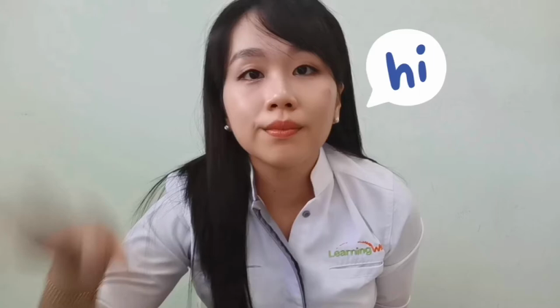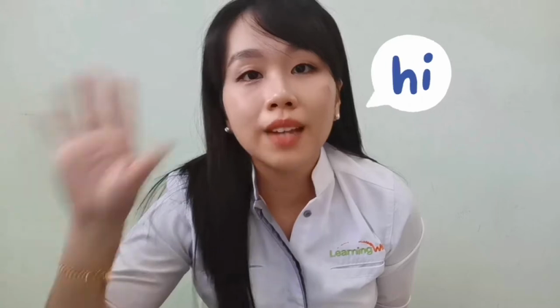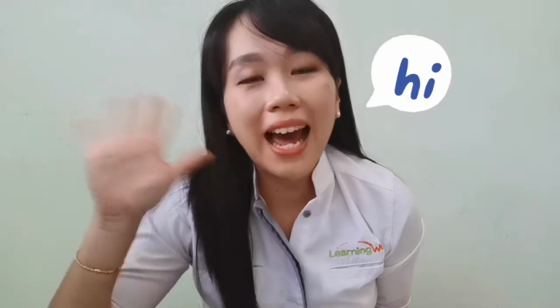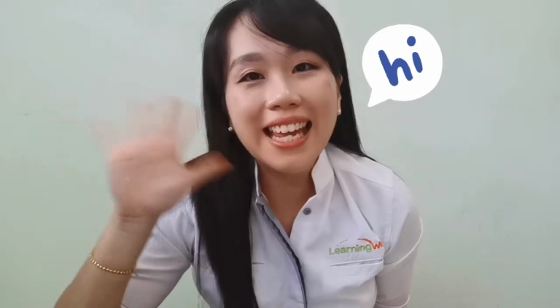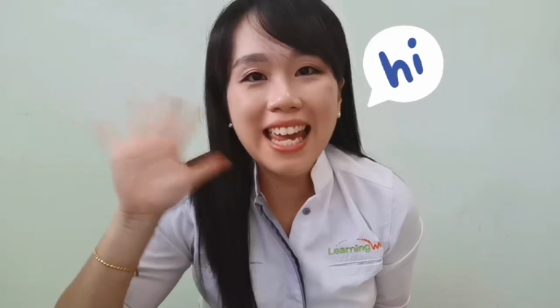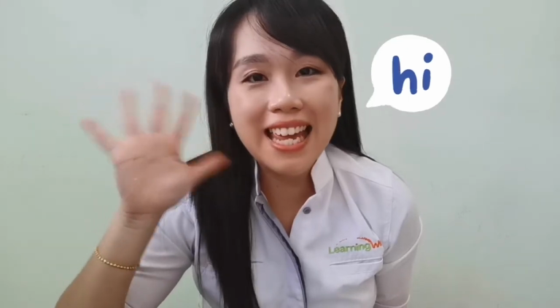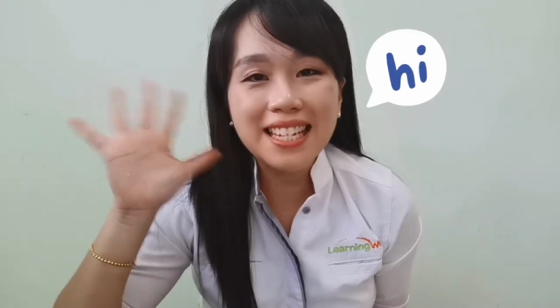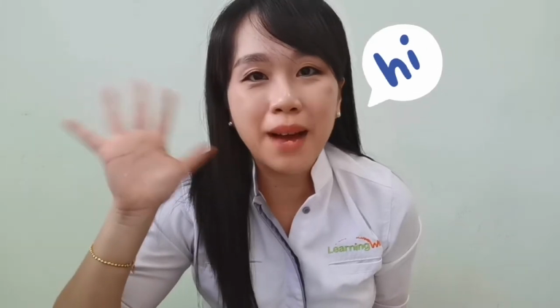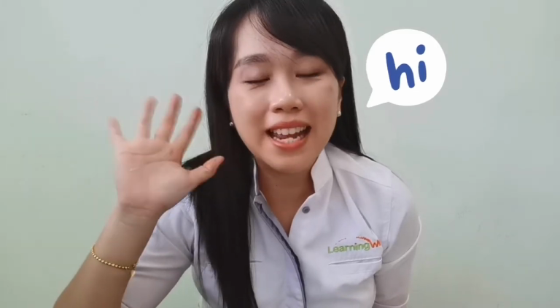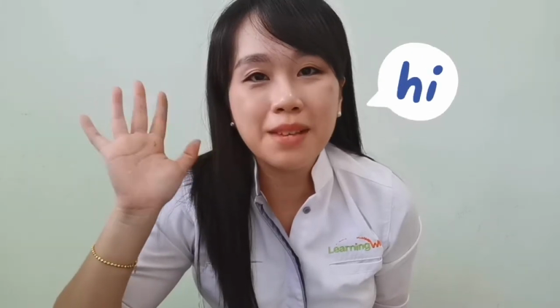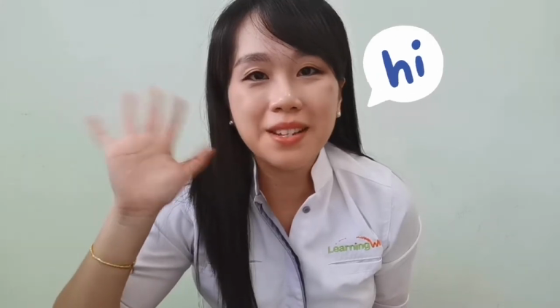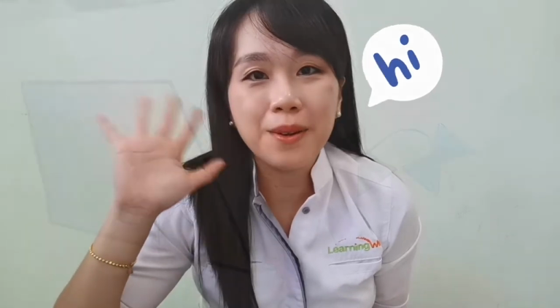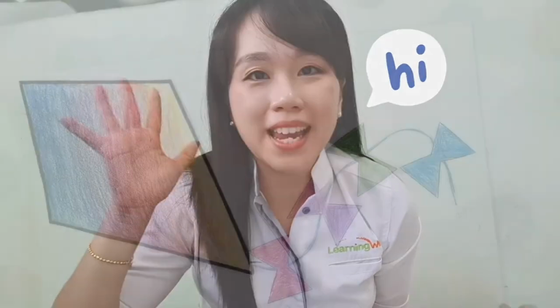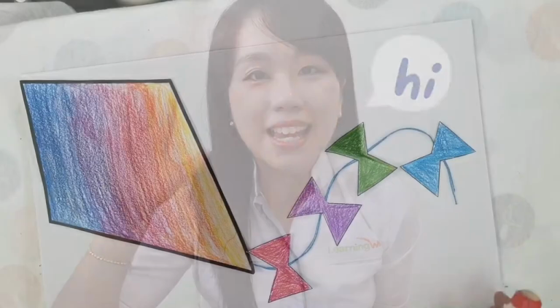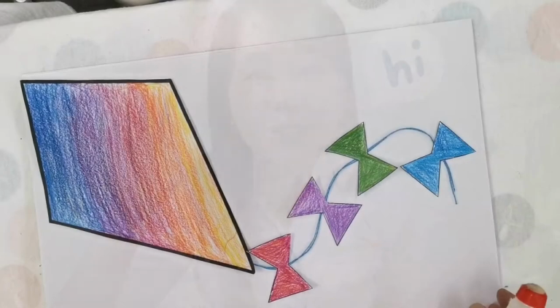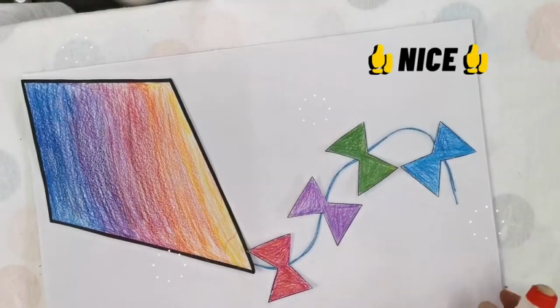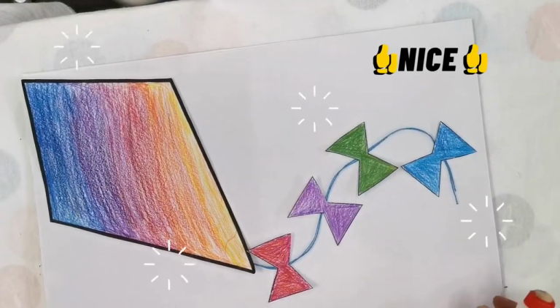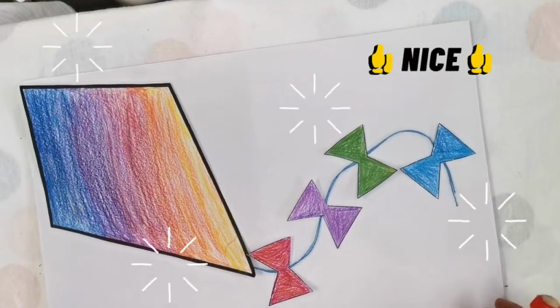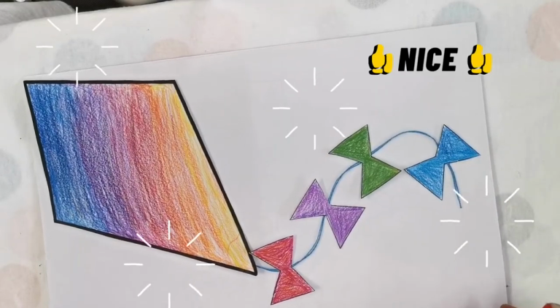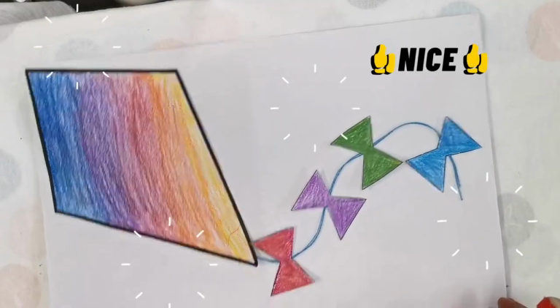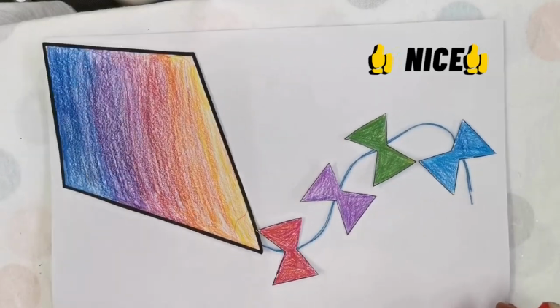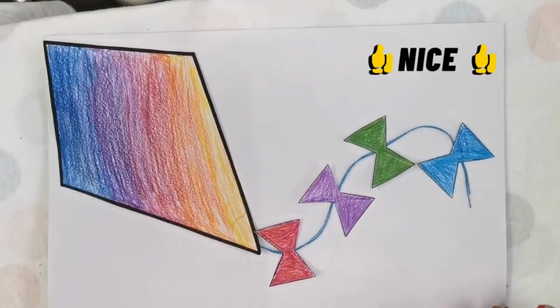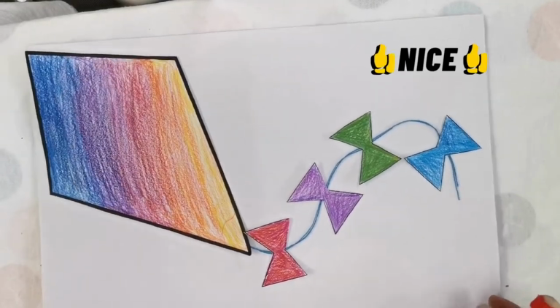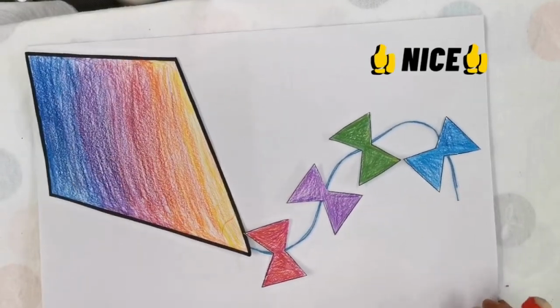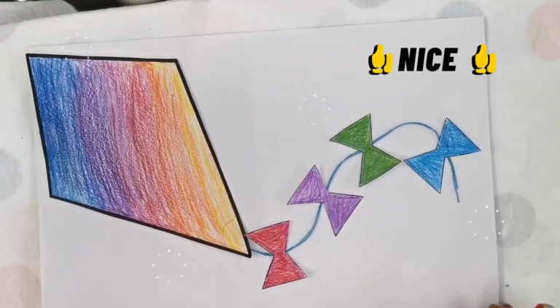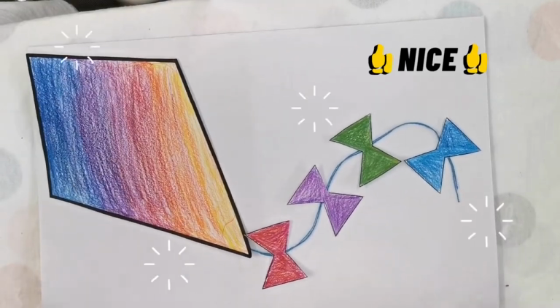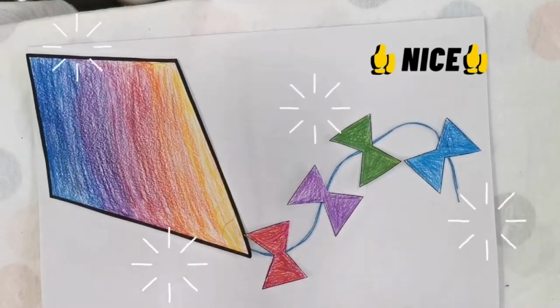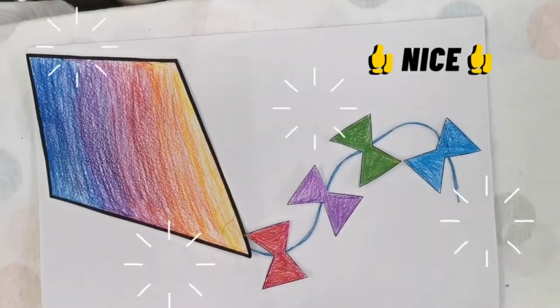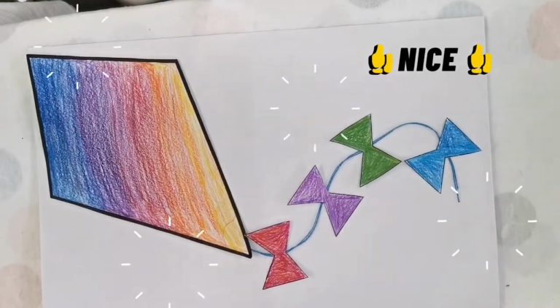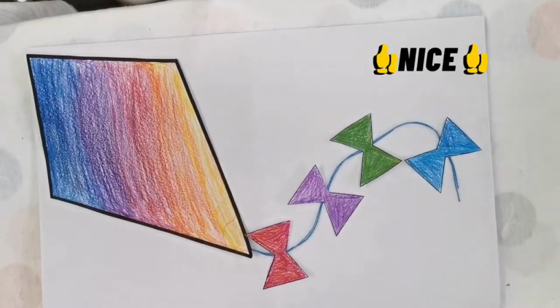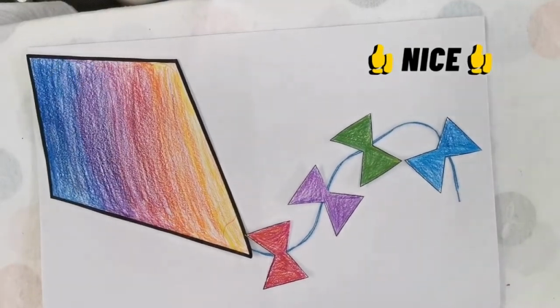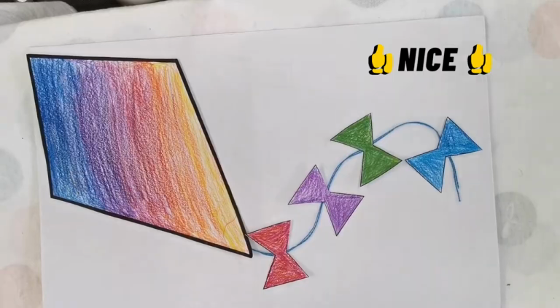Hi kids! My name is Hui. This is our project today, The Windy Day Kite.